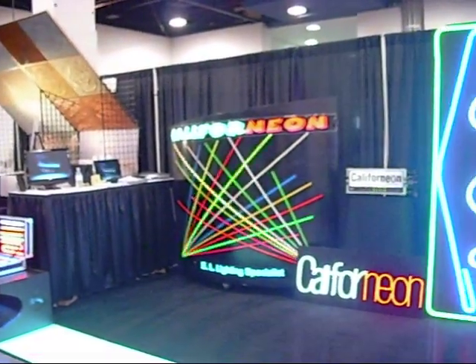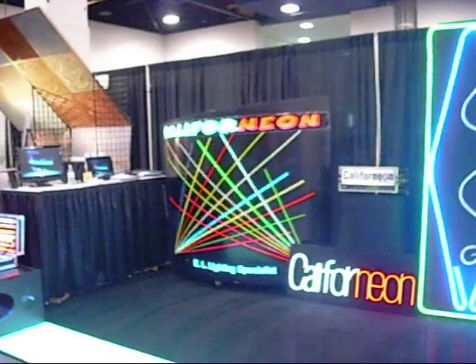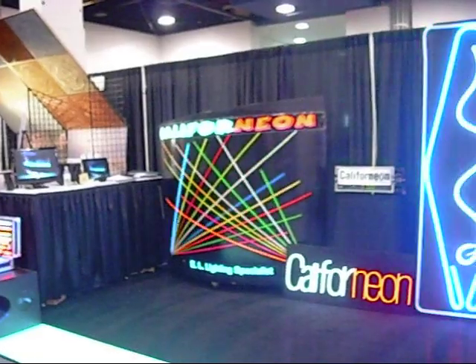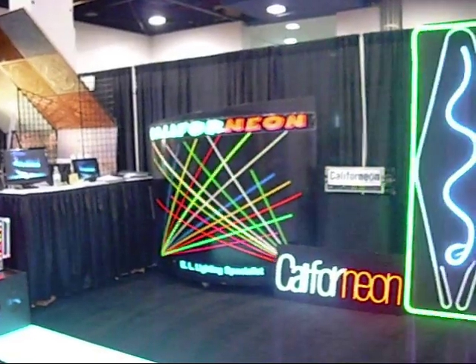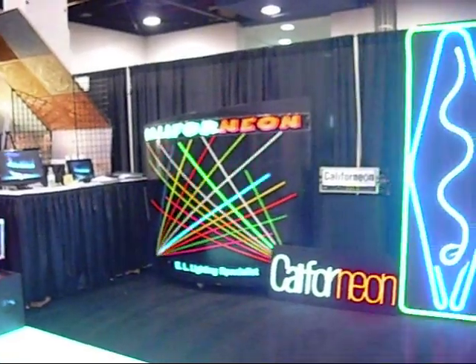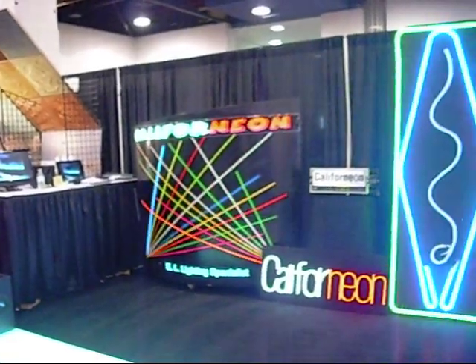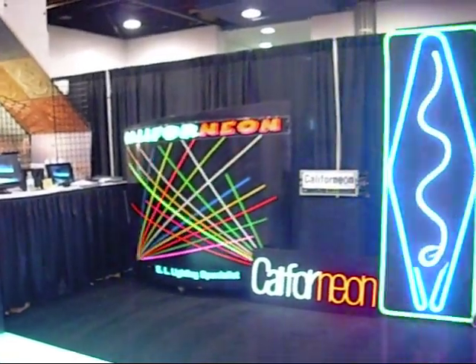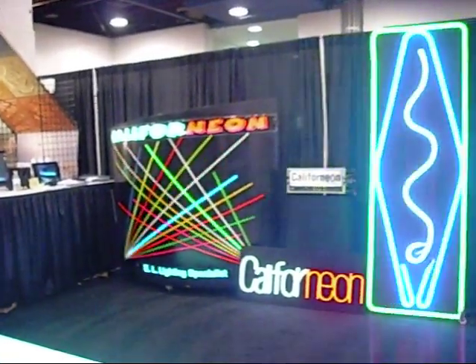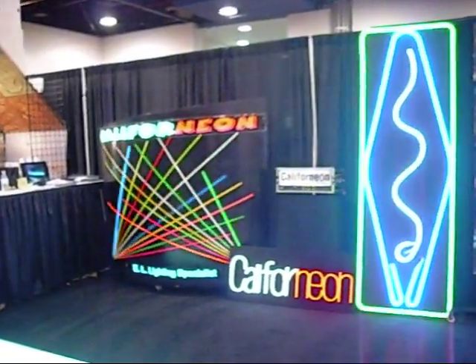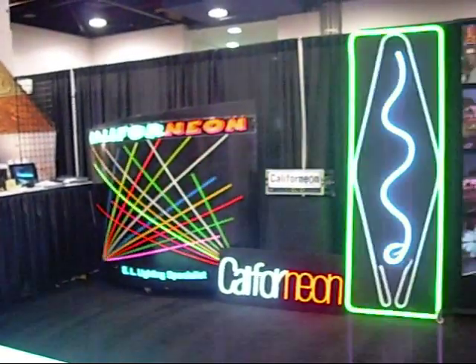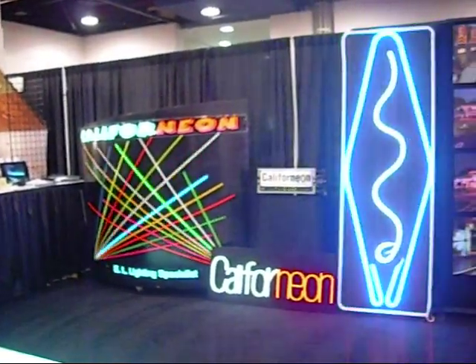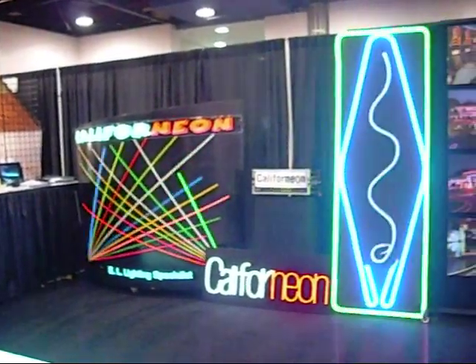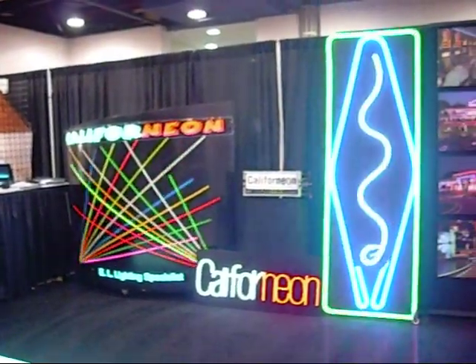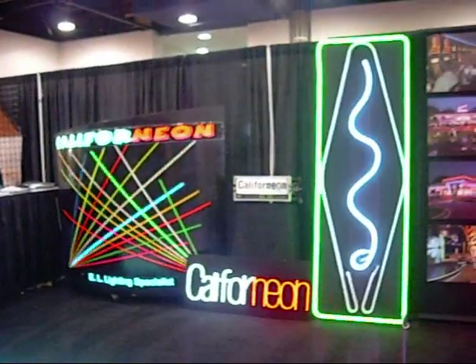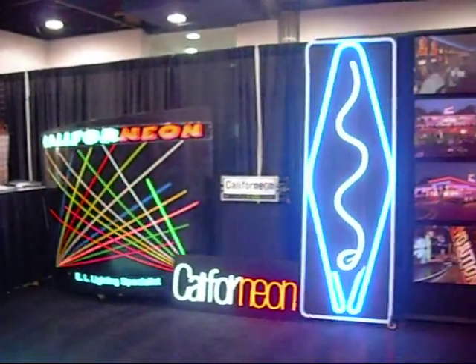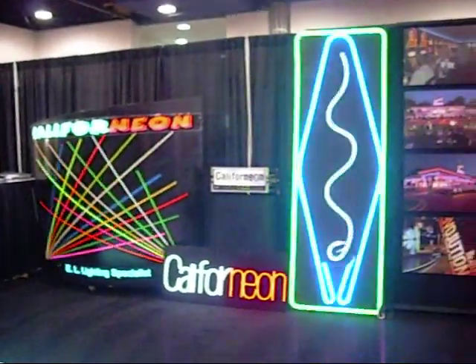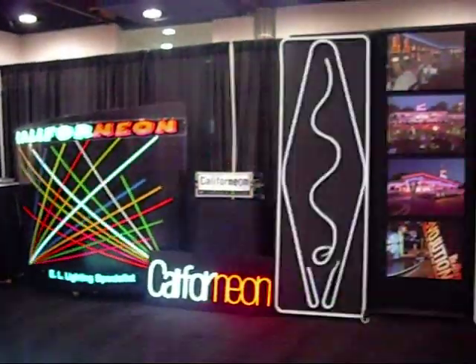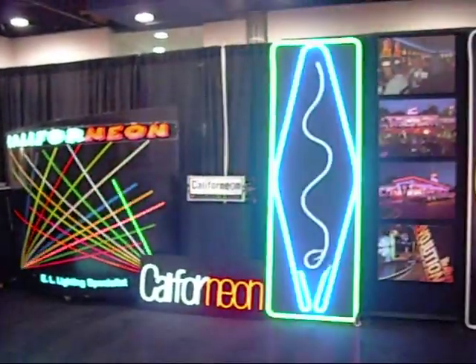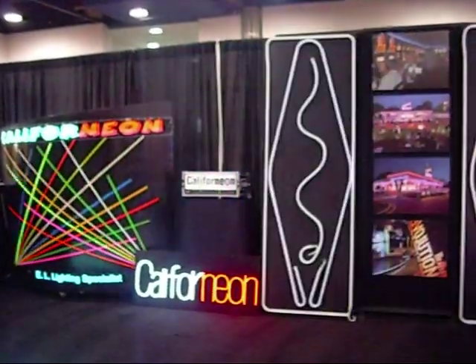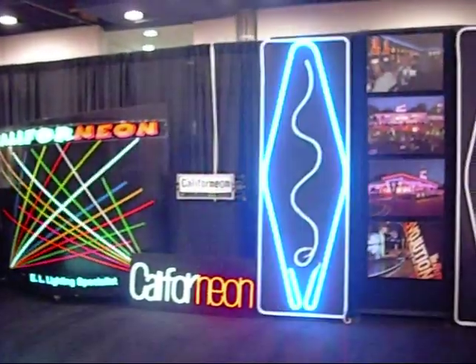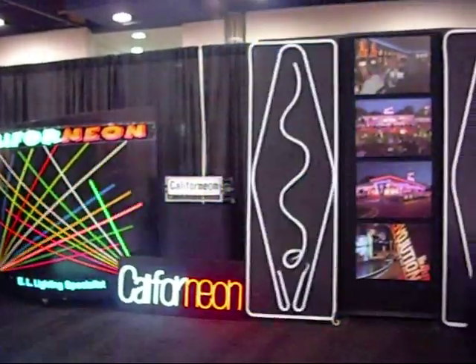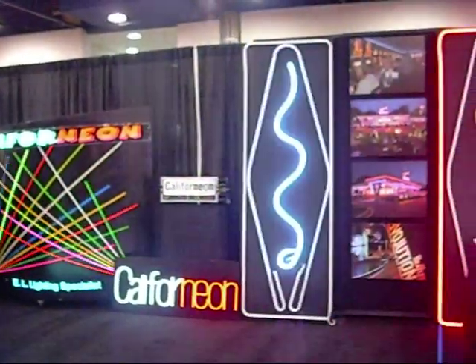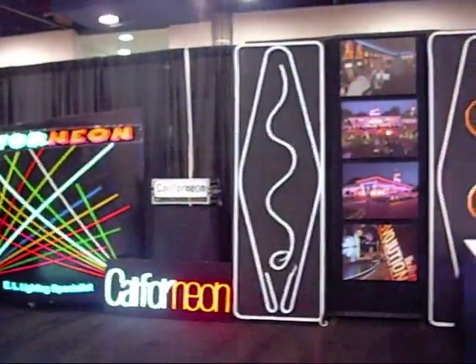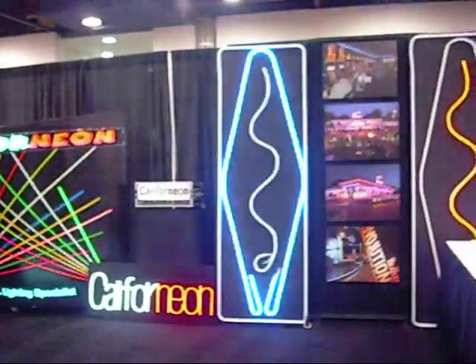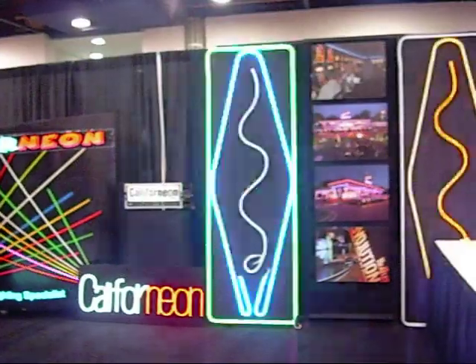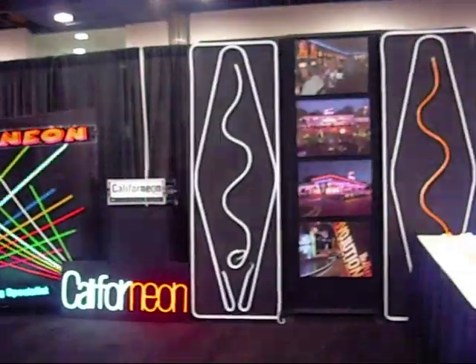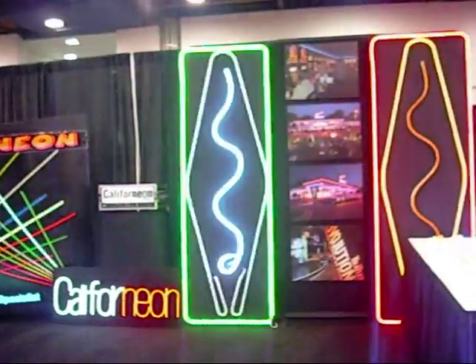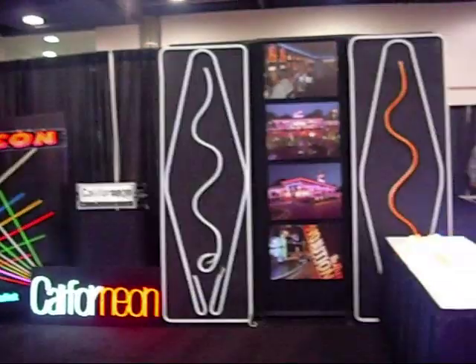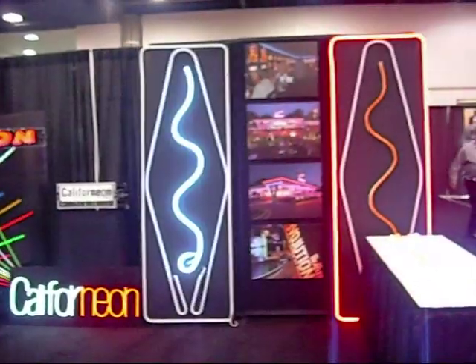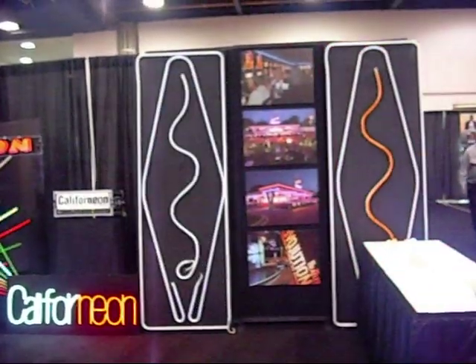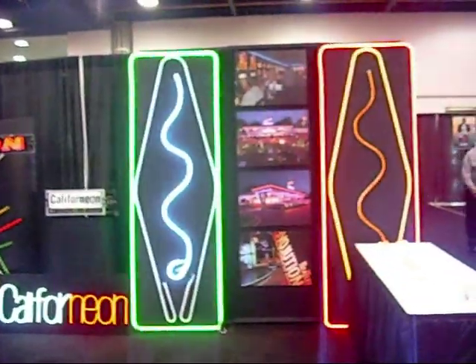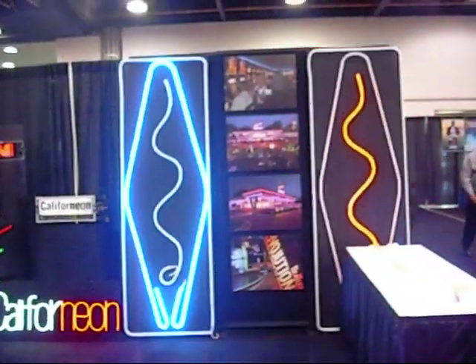Pretty amazing stuff here at Californion, the leader in LED lighting technology.